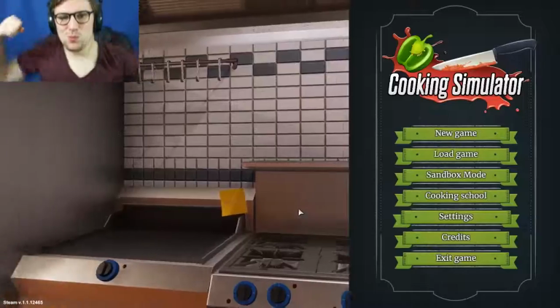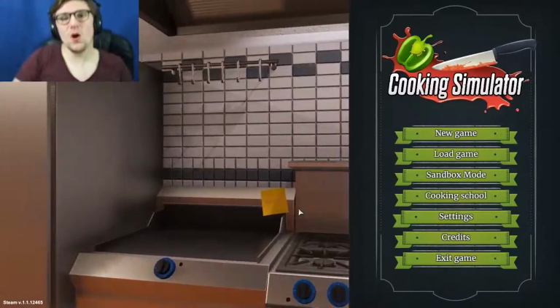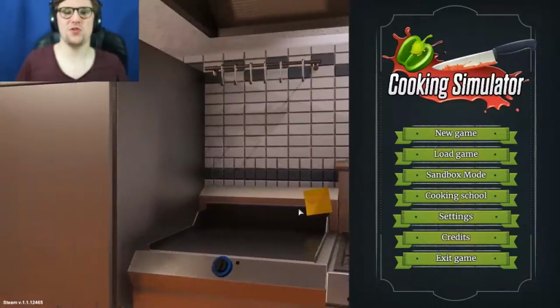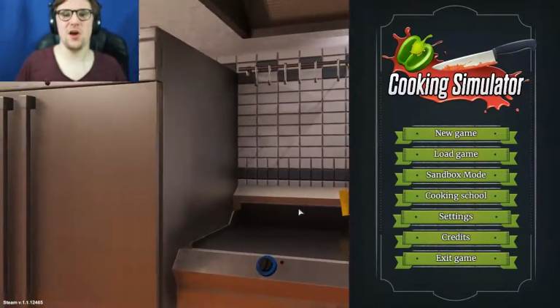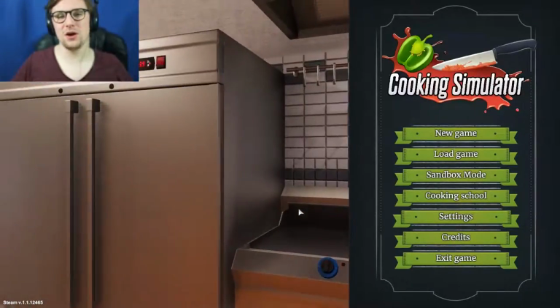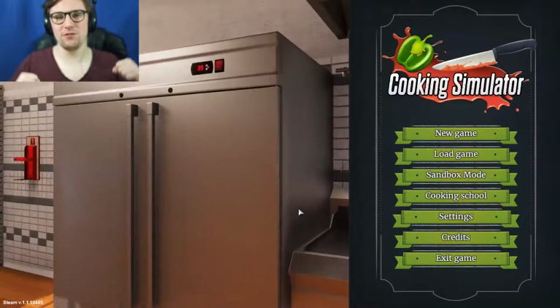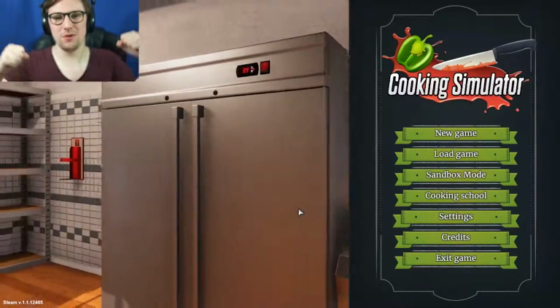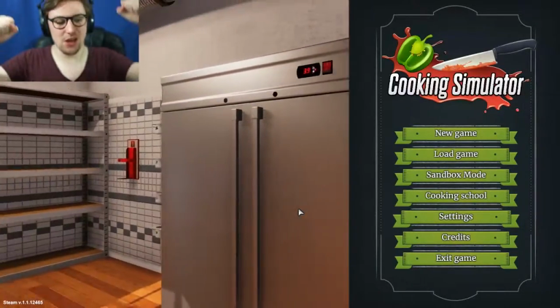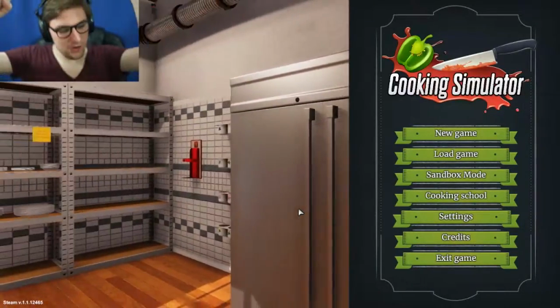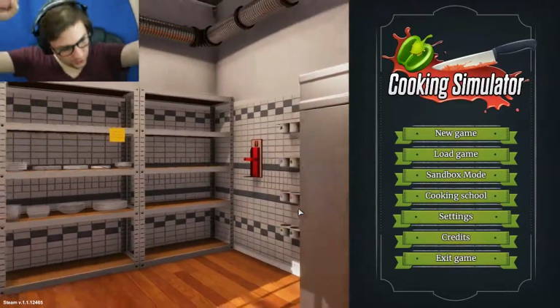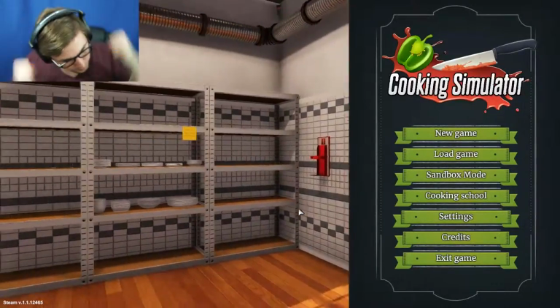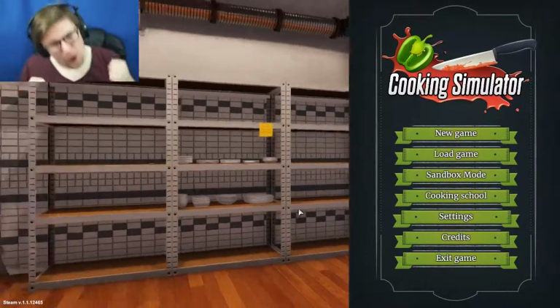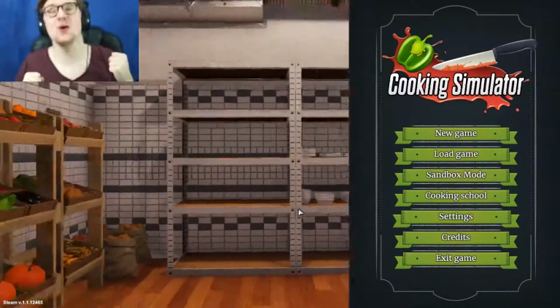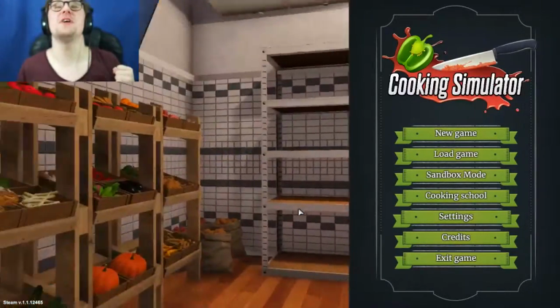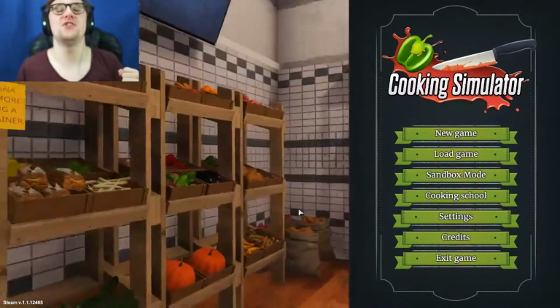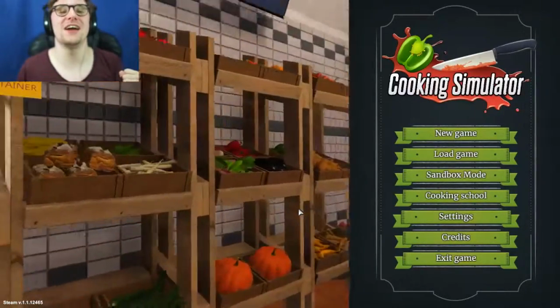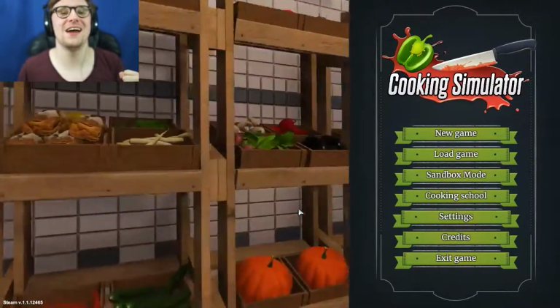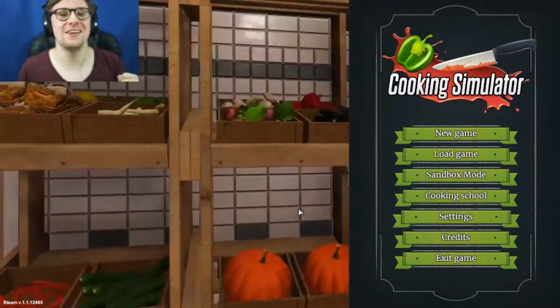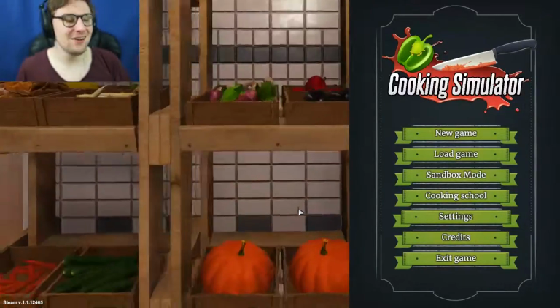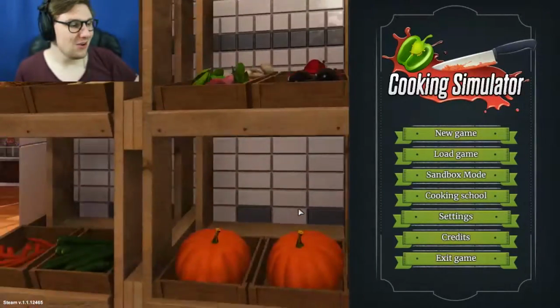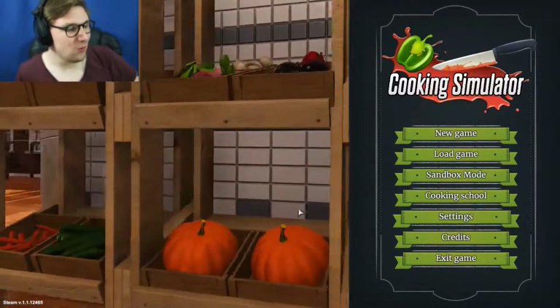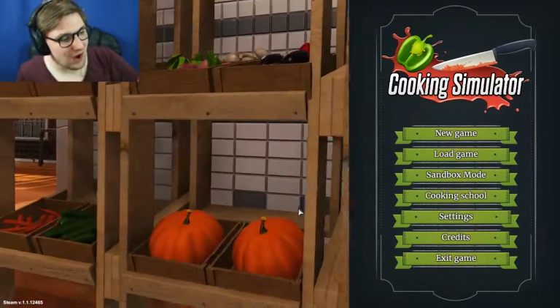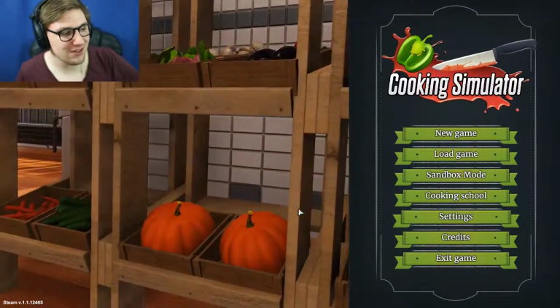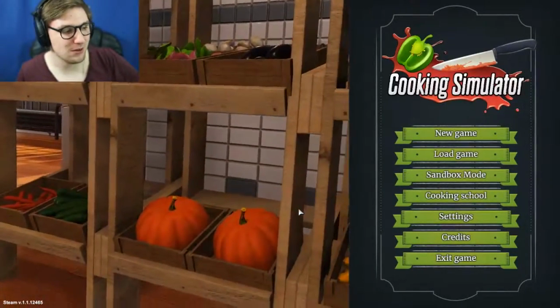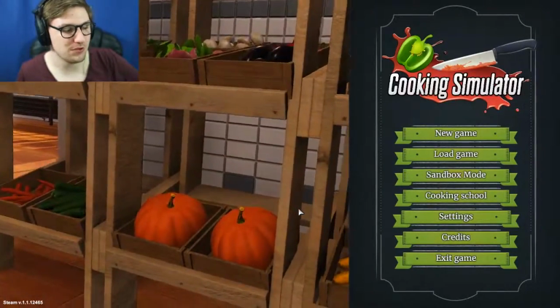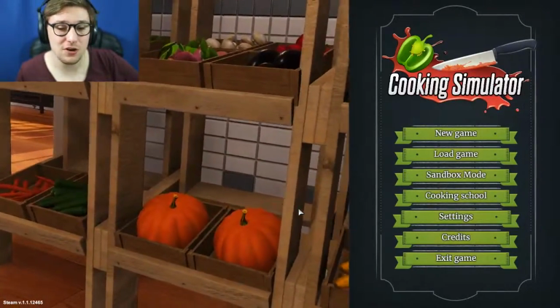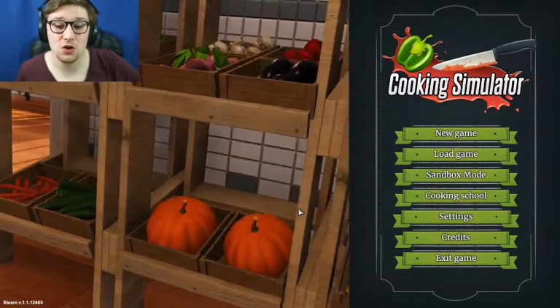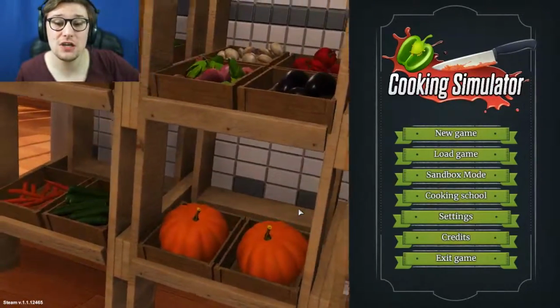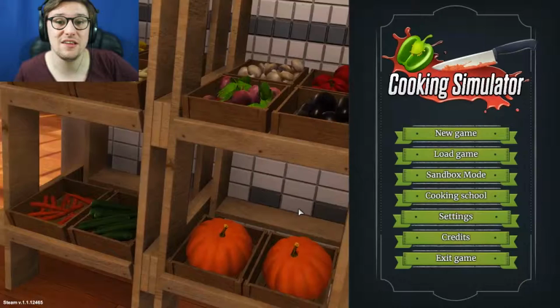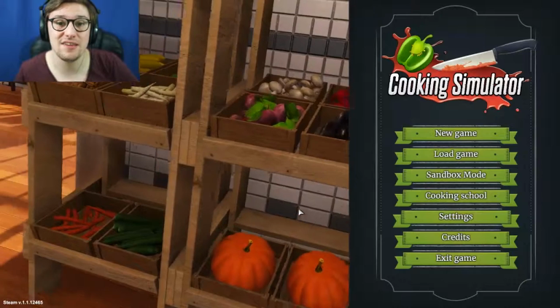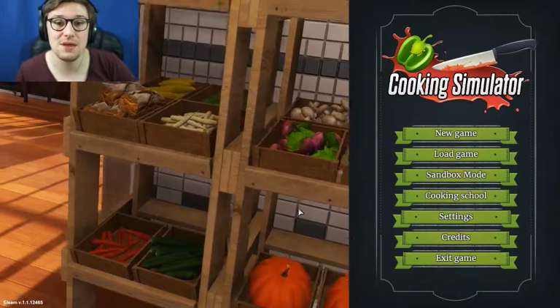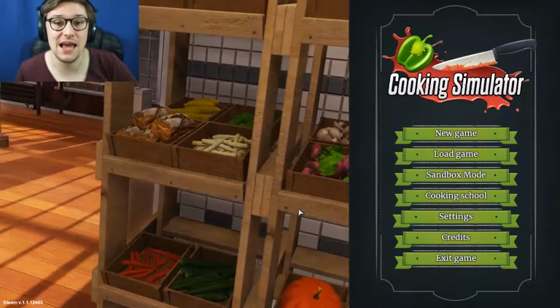What's going on everybody? I'm YouTube's PoopyJN. Welcome to the Cooking Simulator.